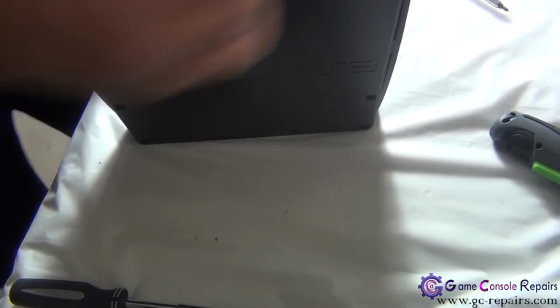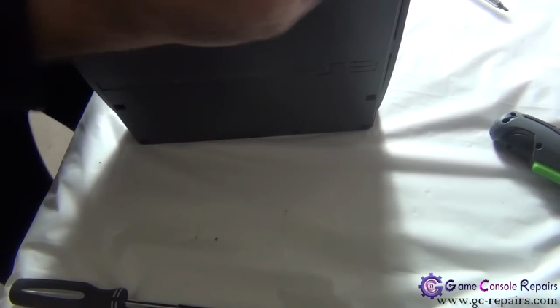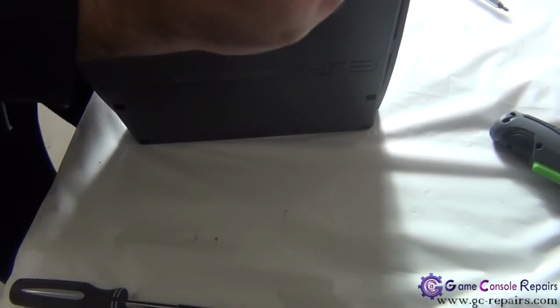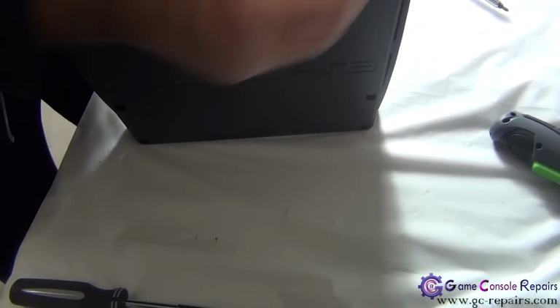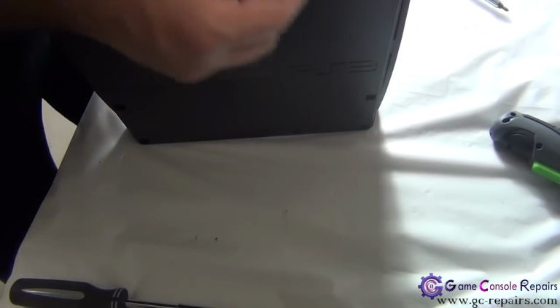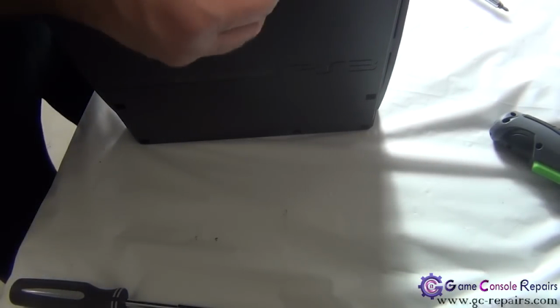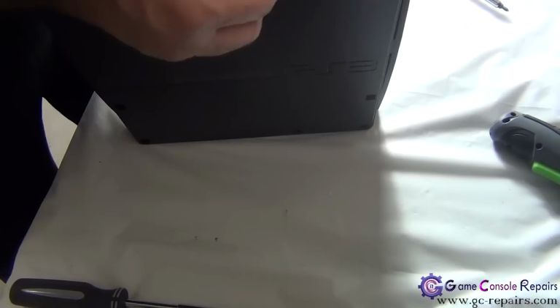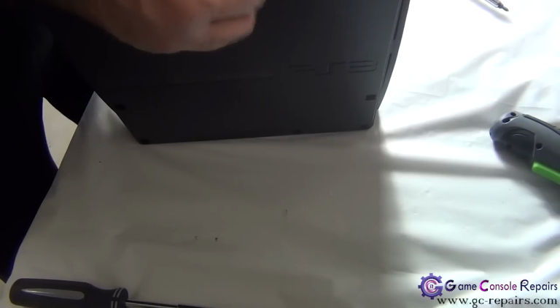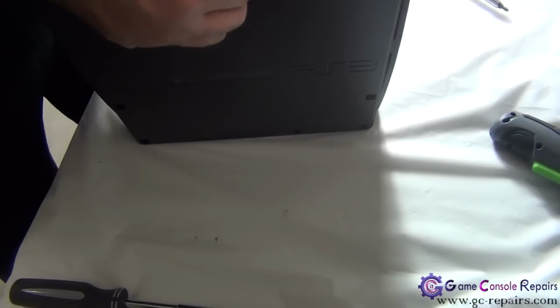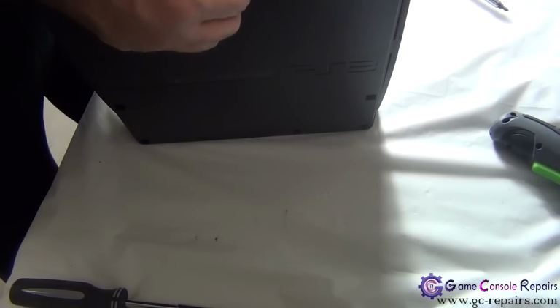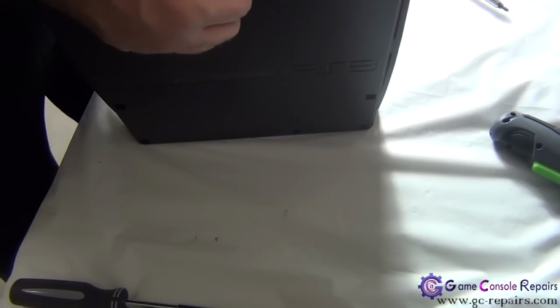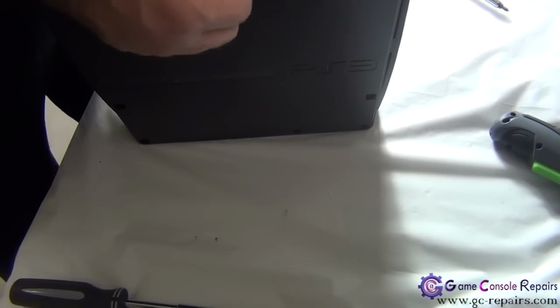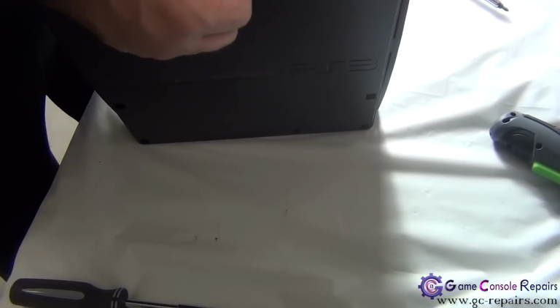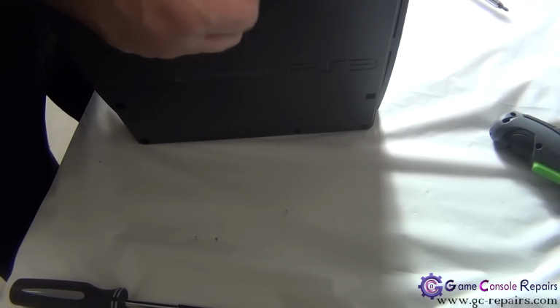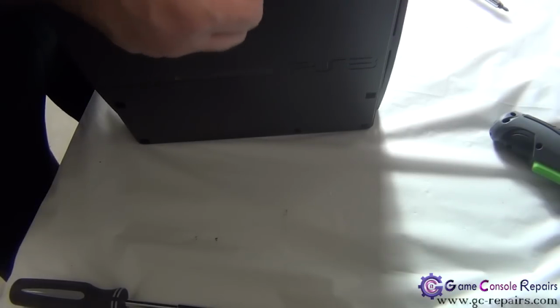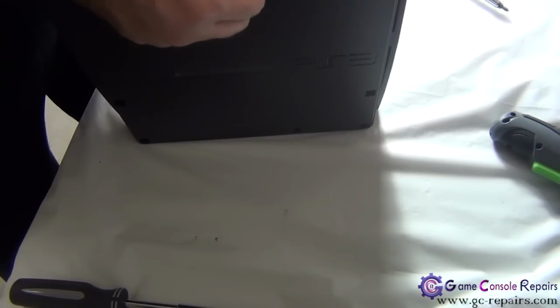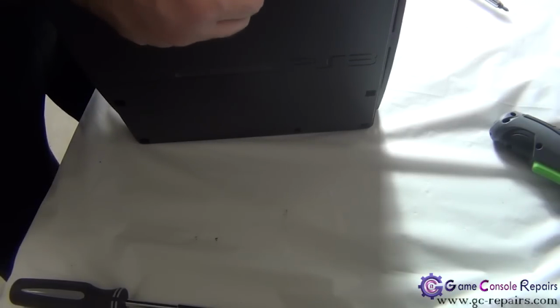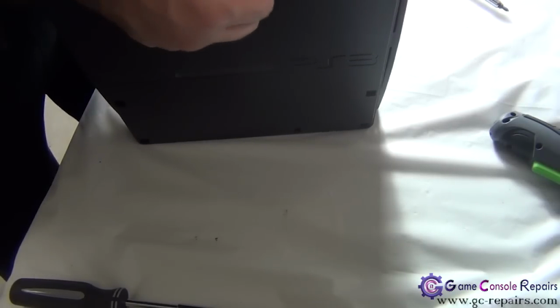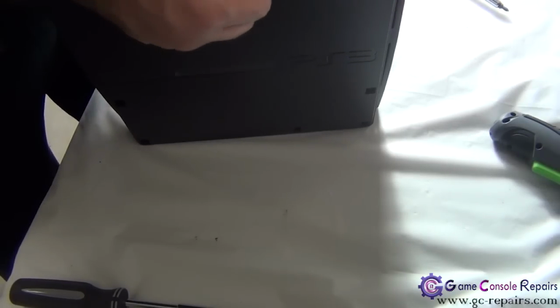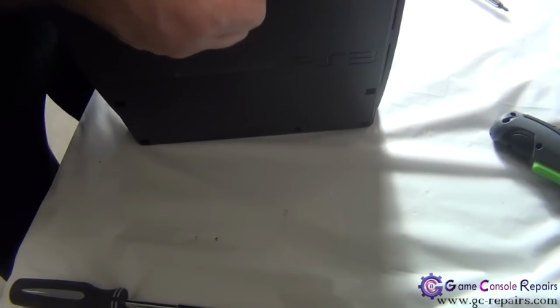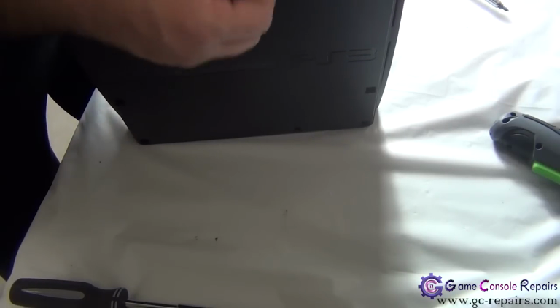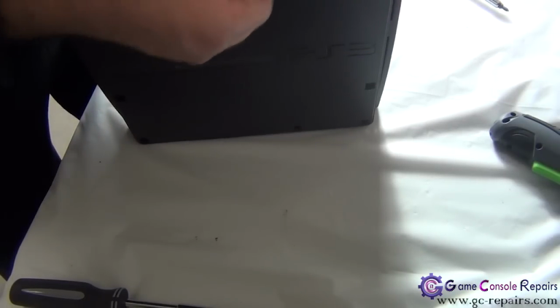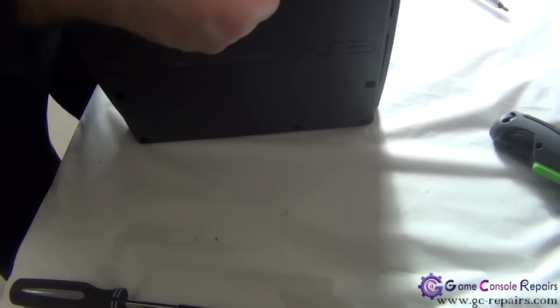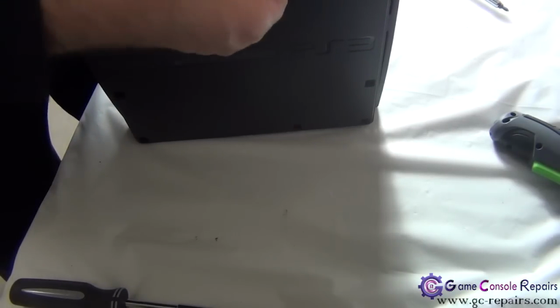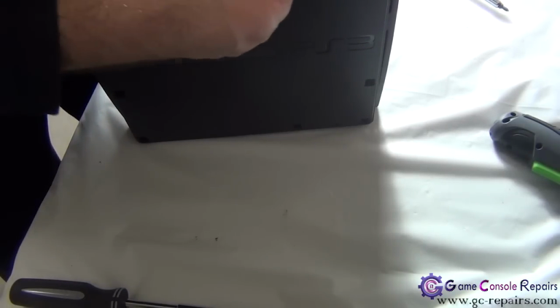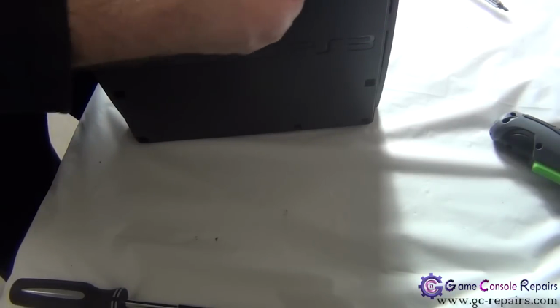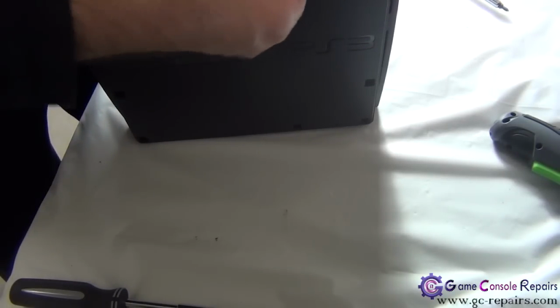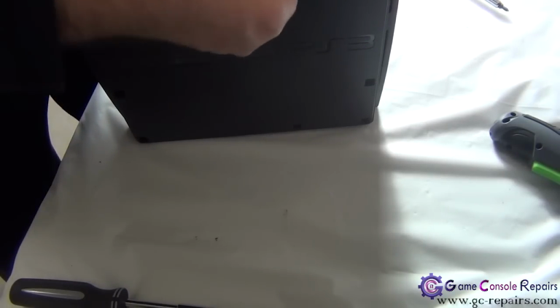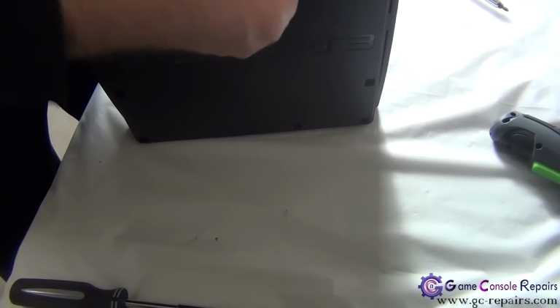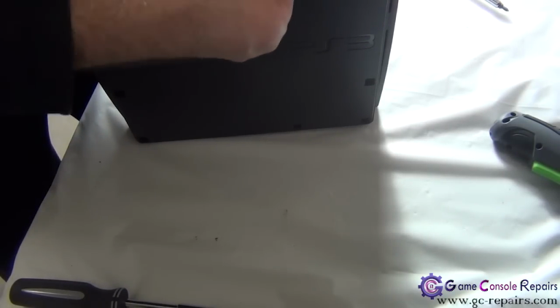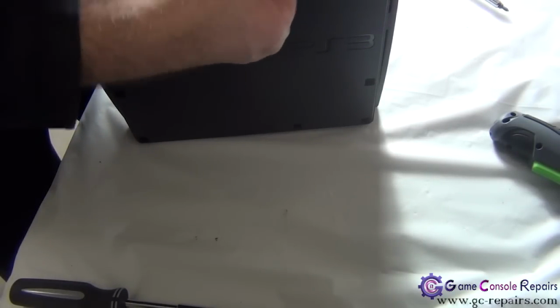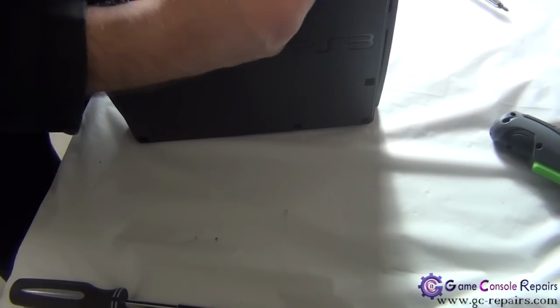Slide the hard drive cover in and put back the blue screw.